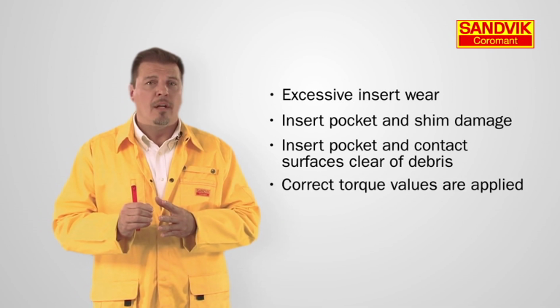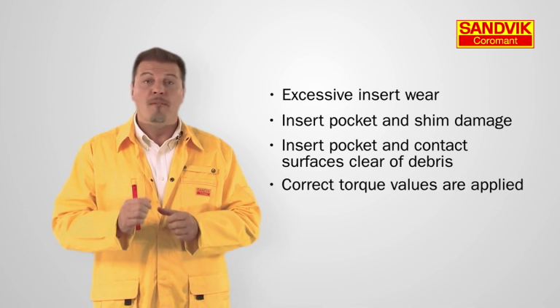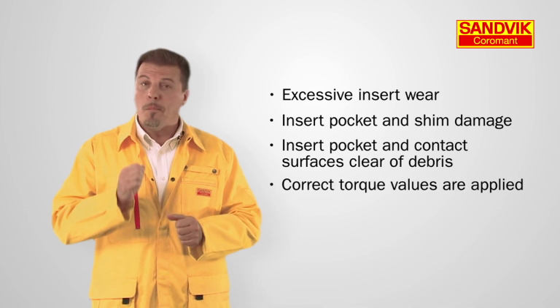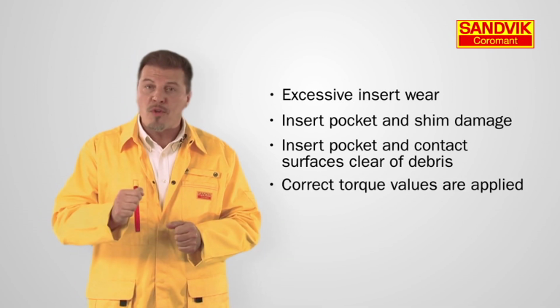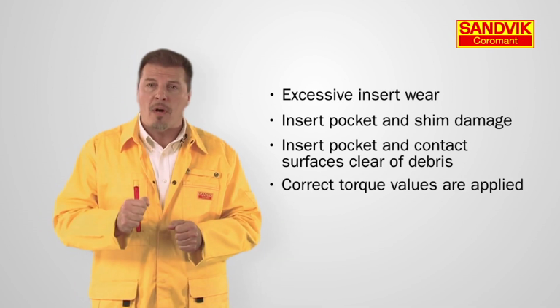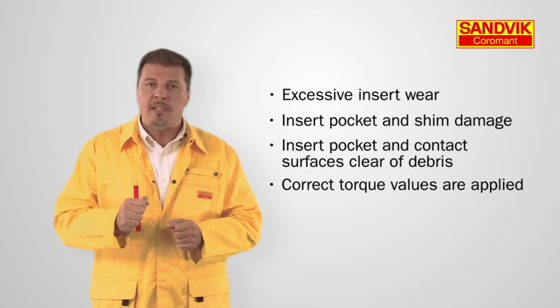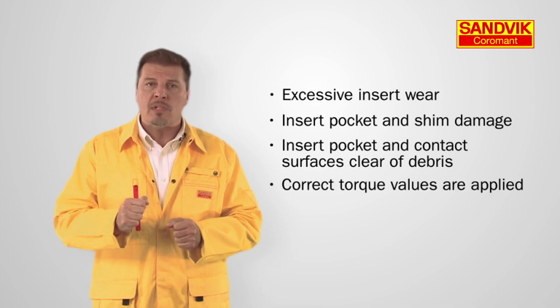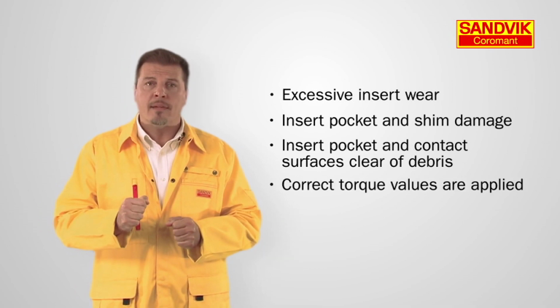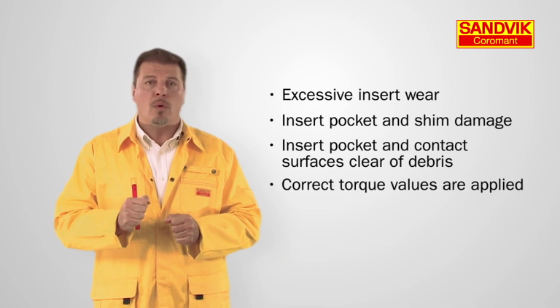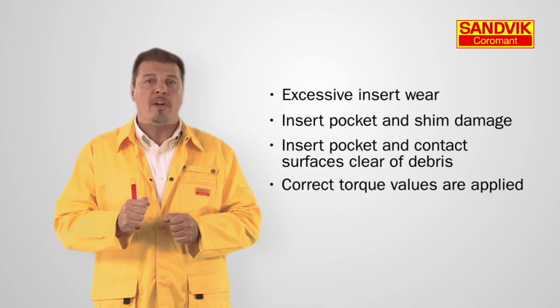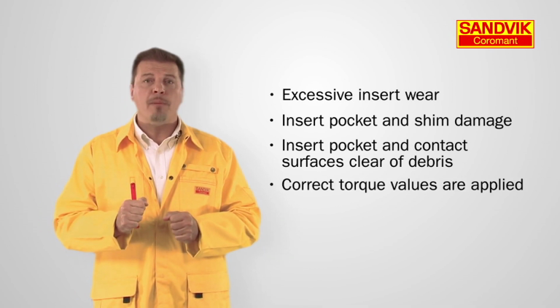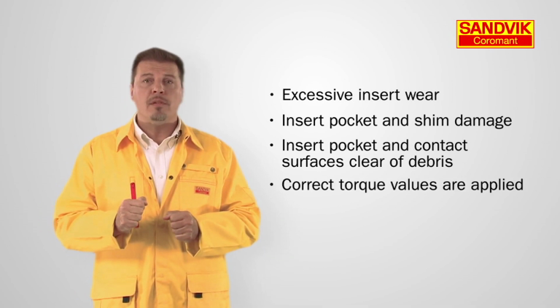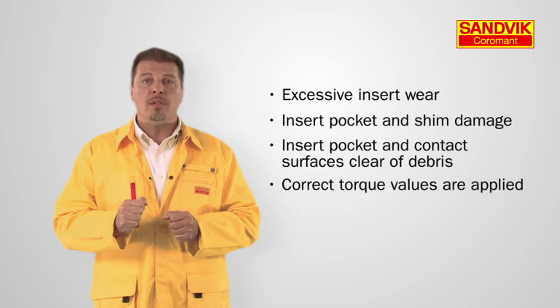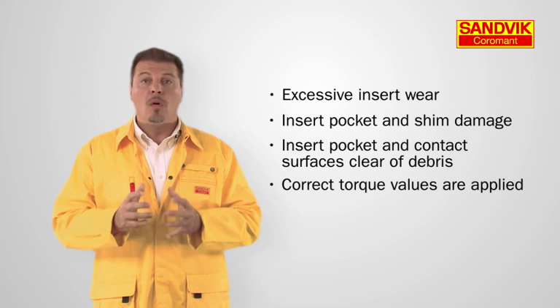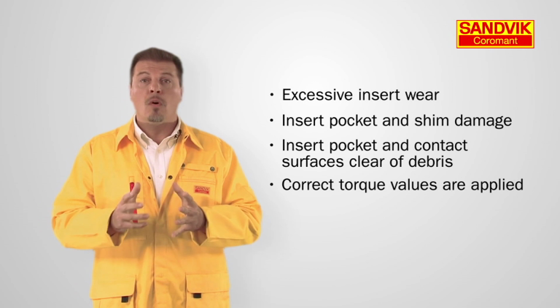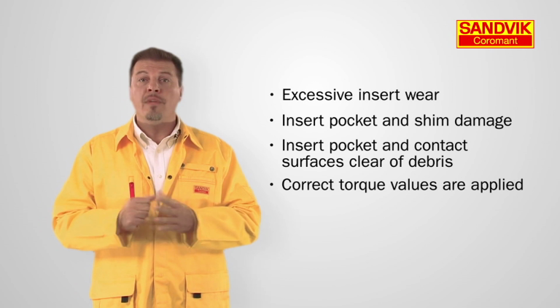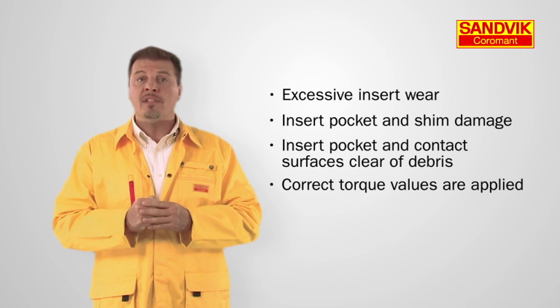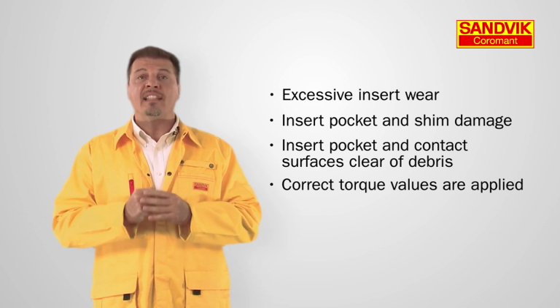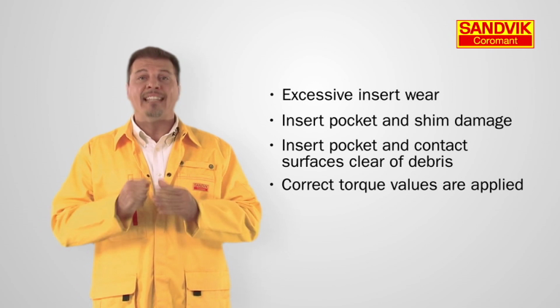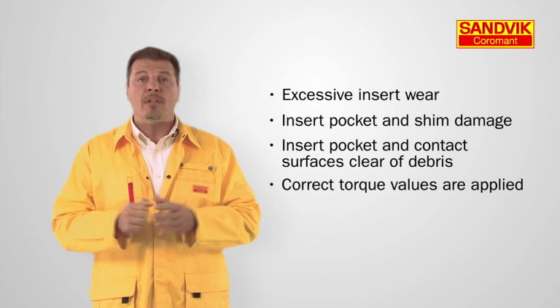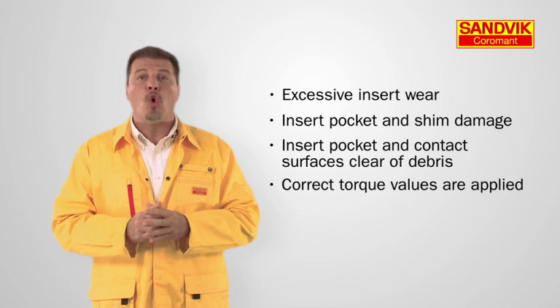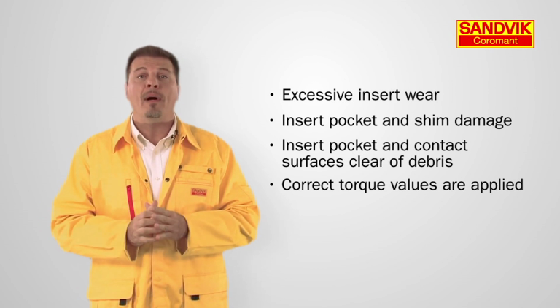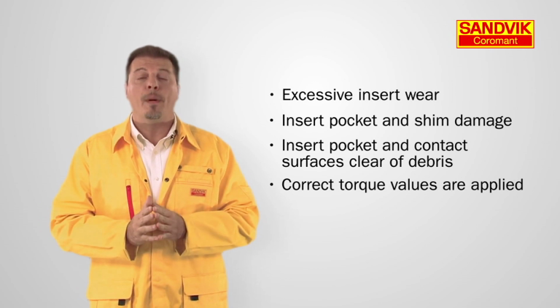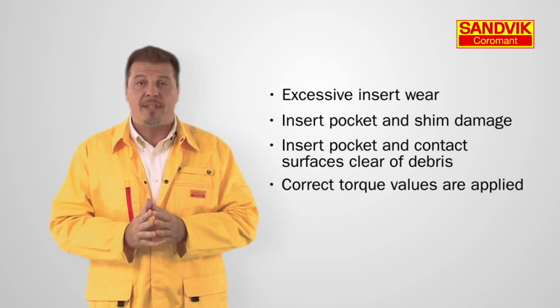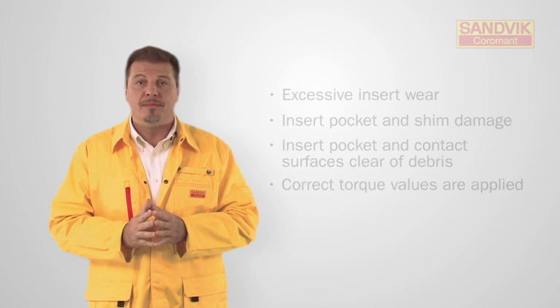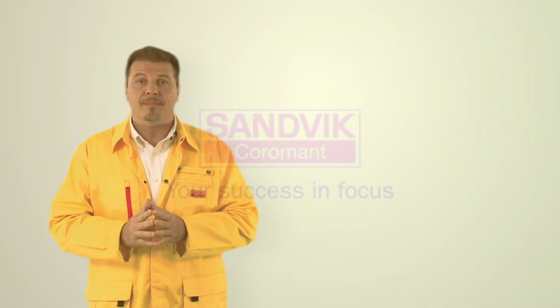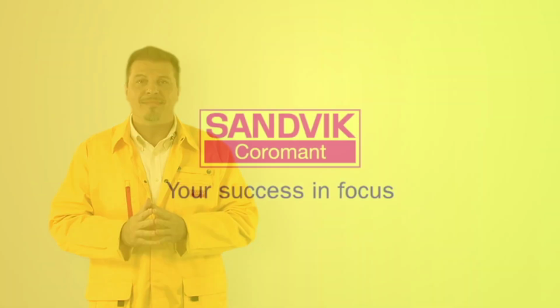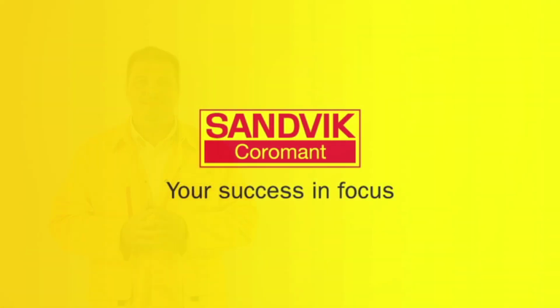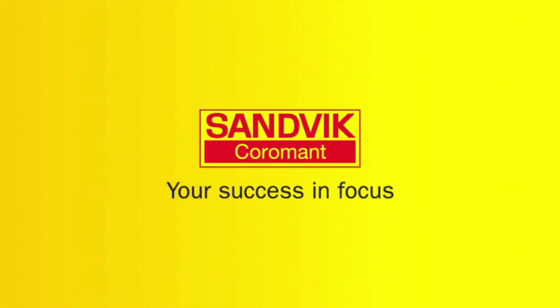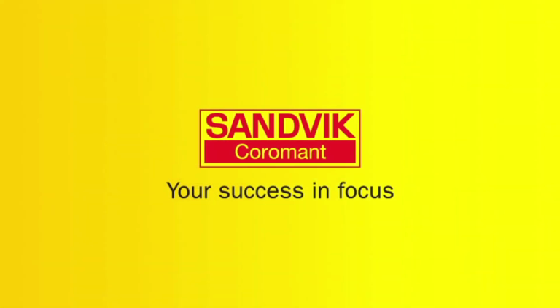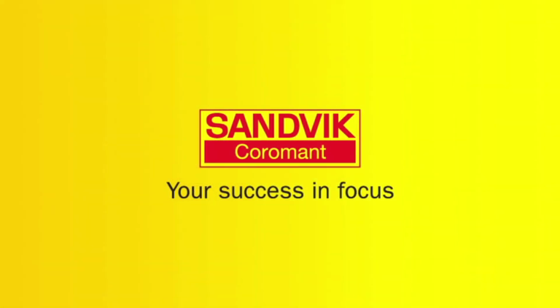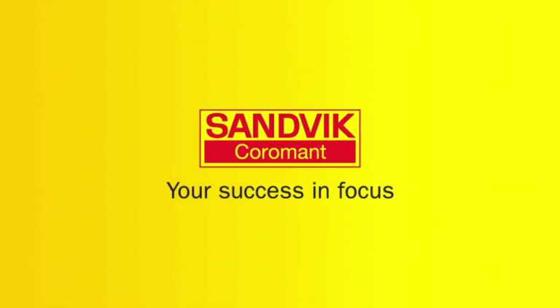For more smart tips, contact one of our specialists or visit us at the Sandvik Coromant website.